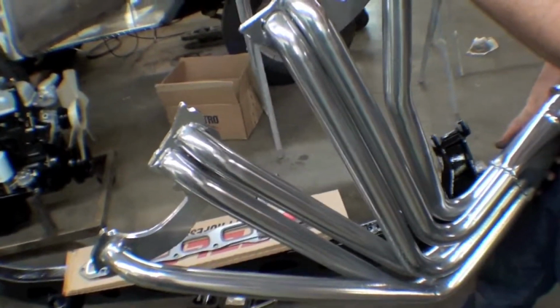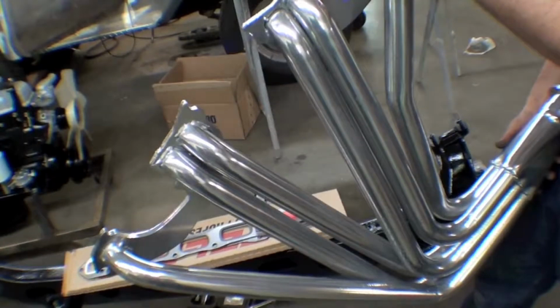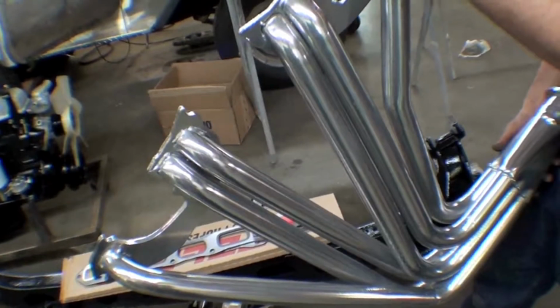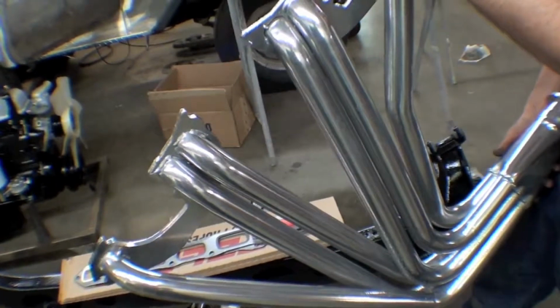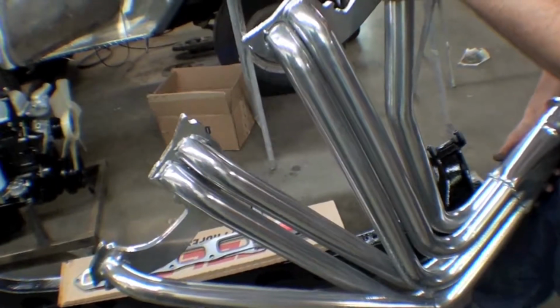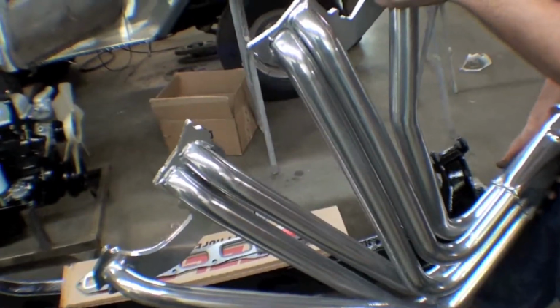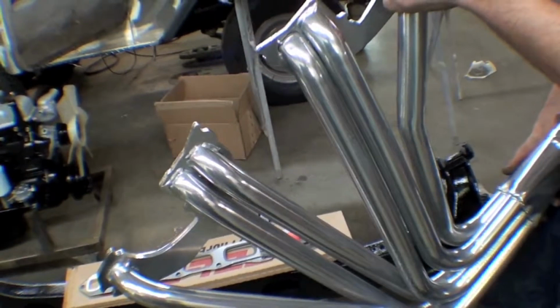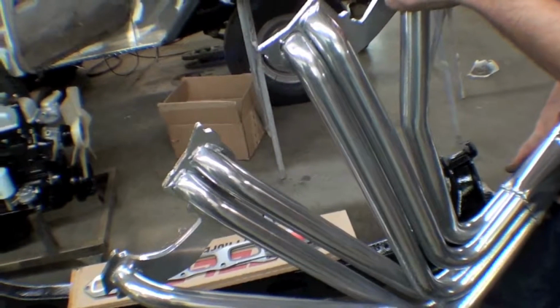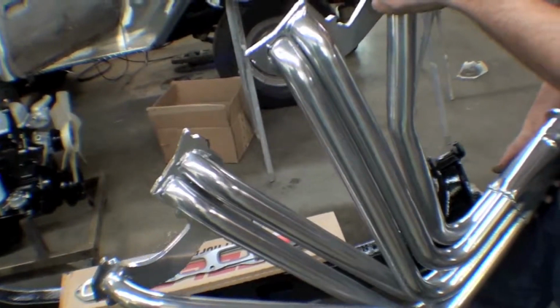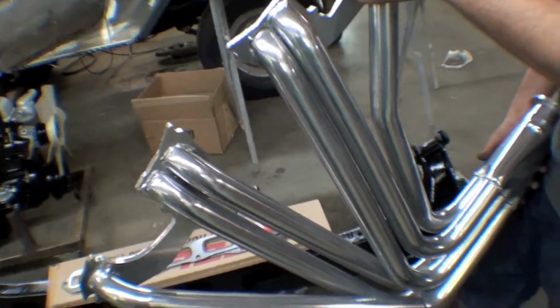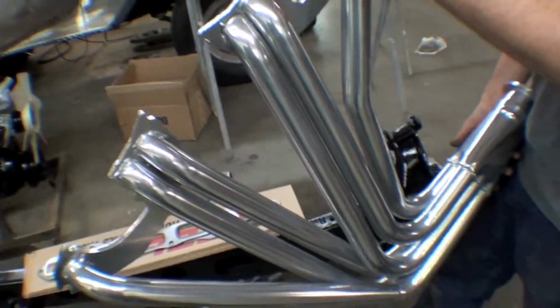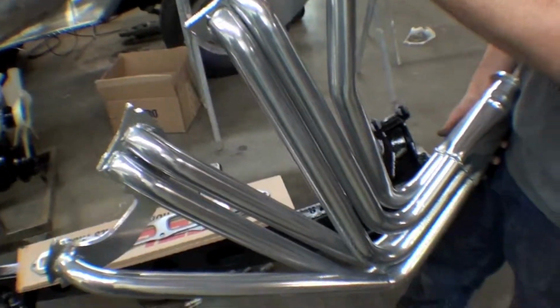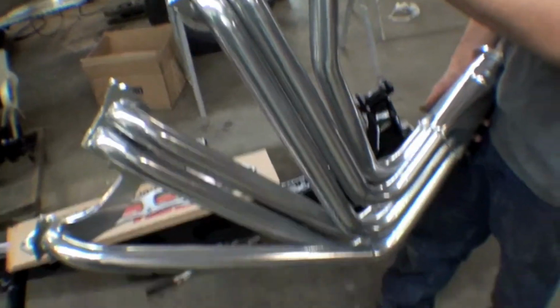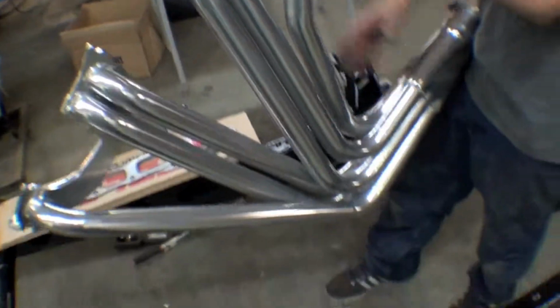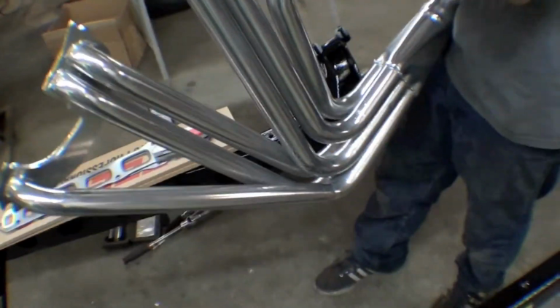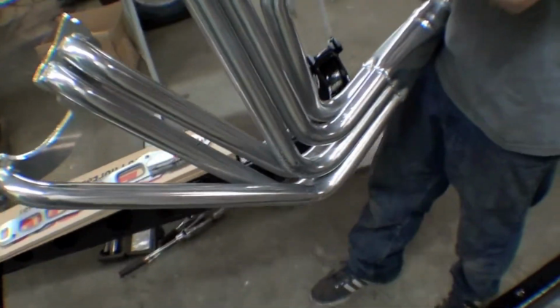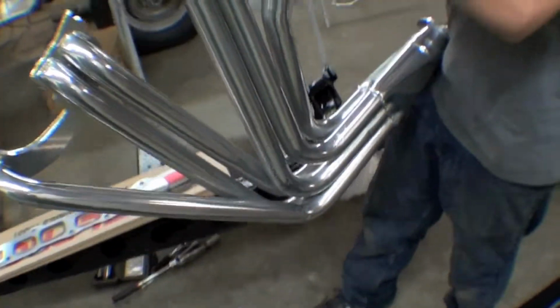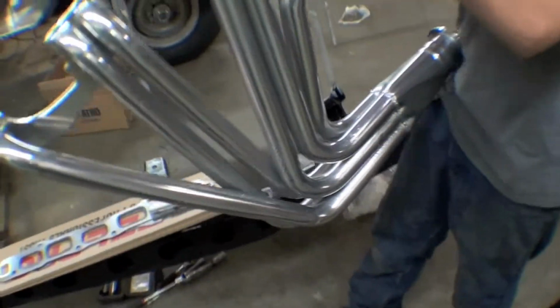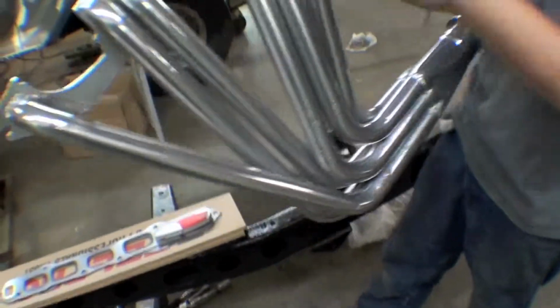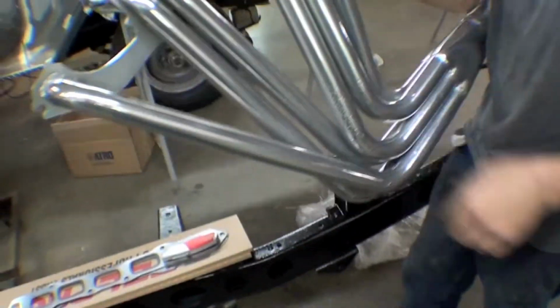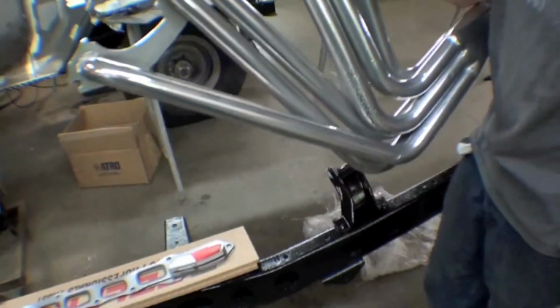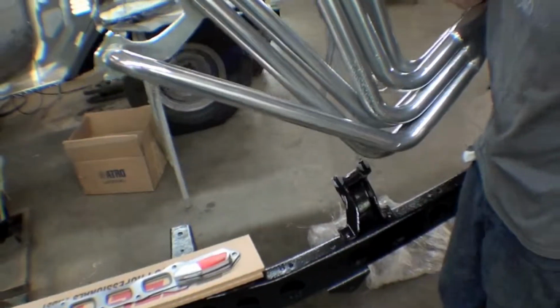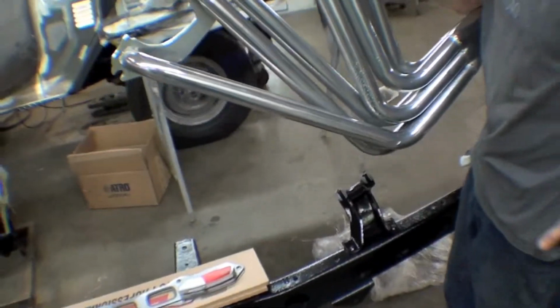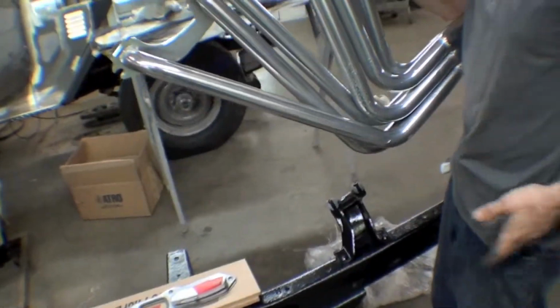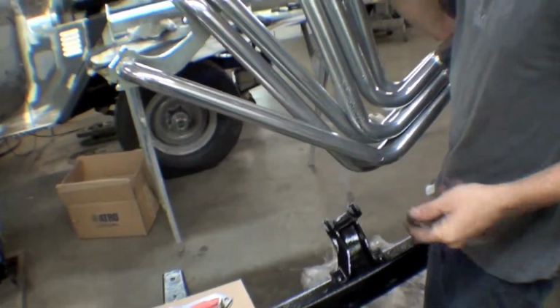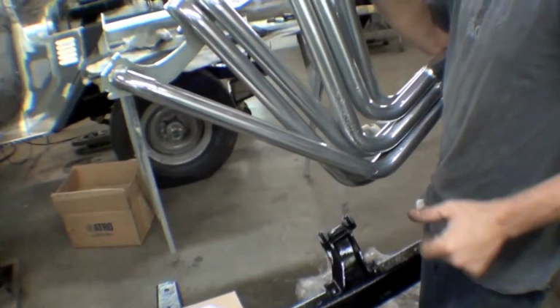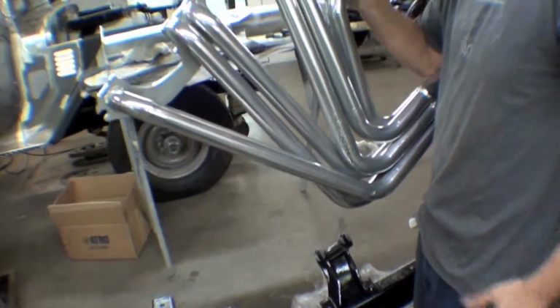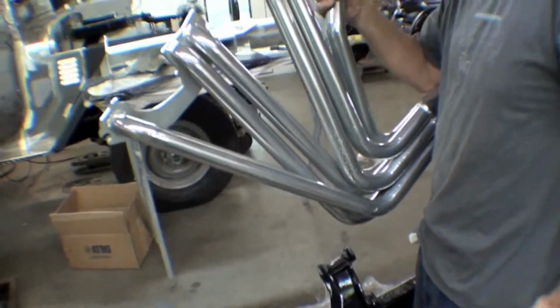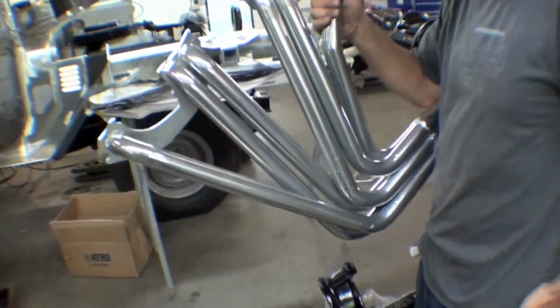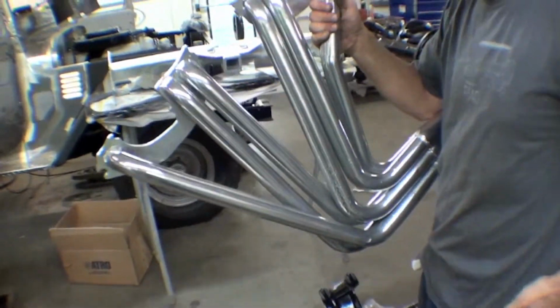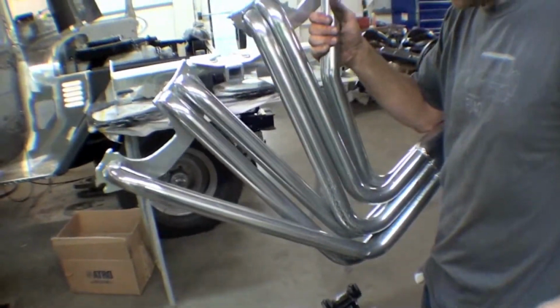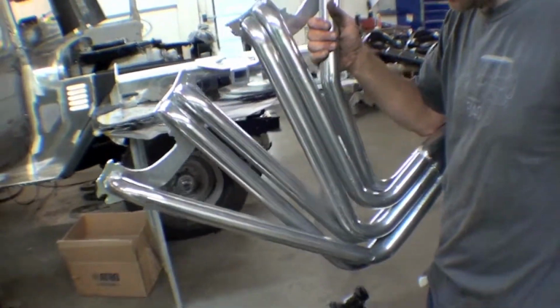We'll get the intake and exhaust back on, and pretty soon here we'll be getting ready to set a motor and trans back in the frame.